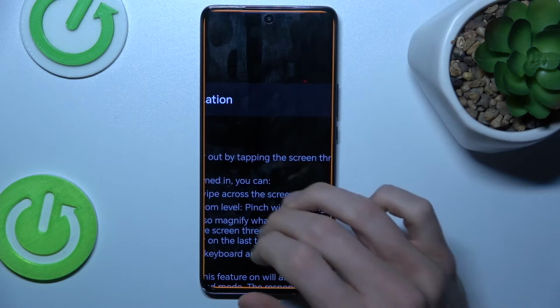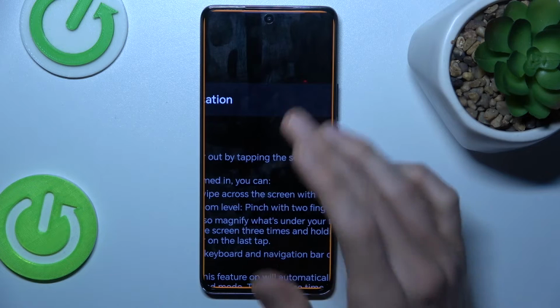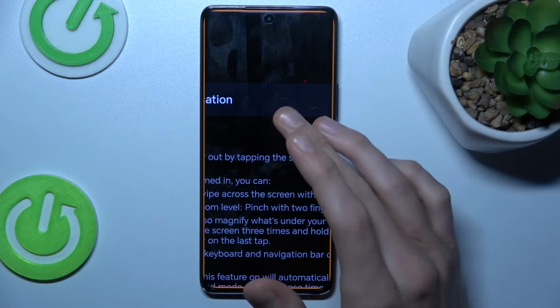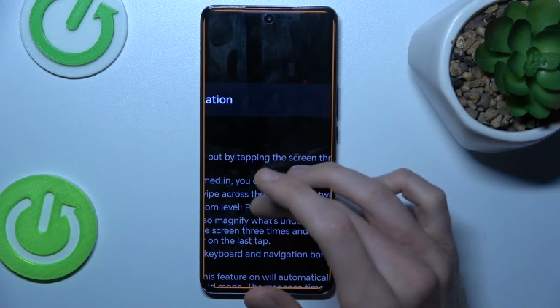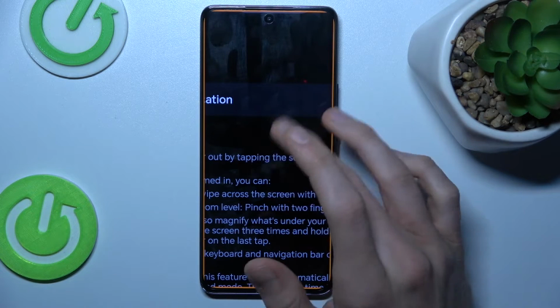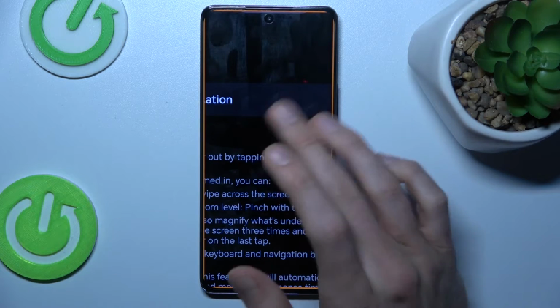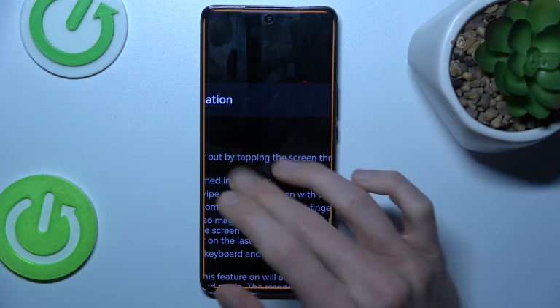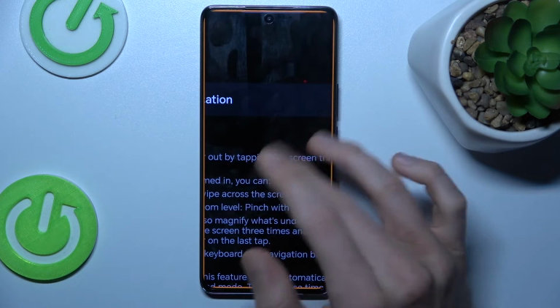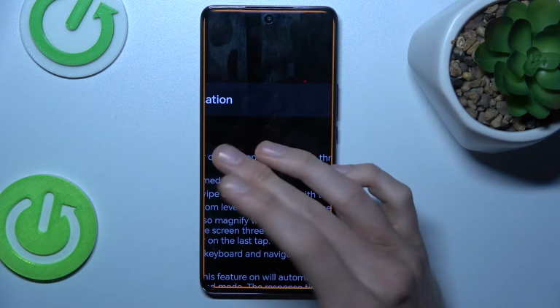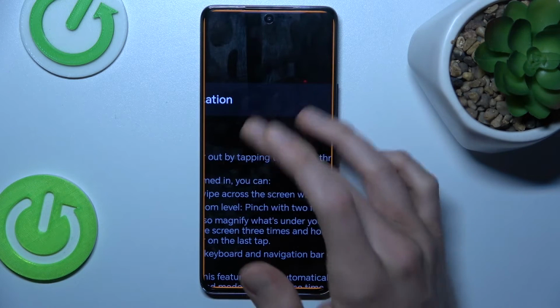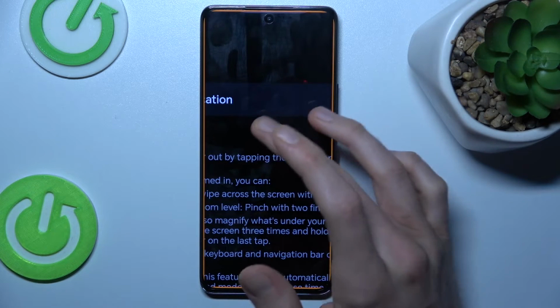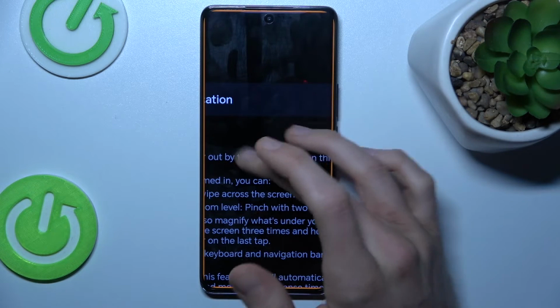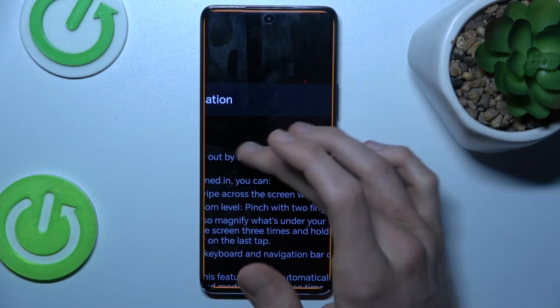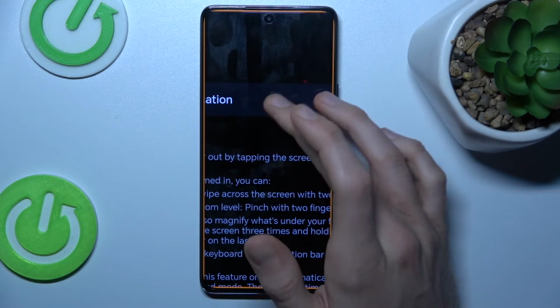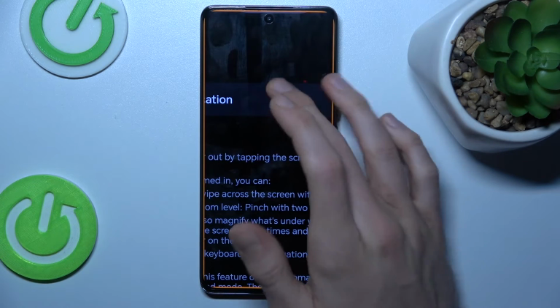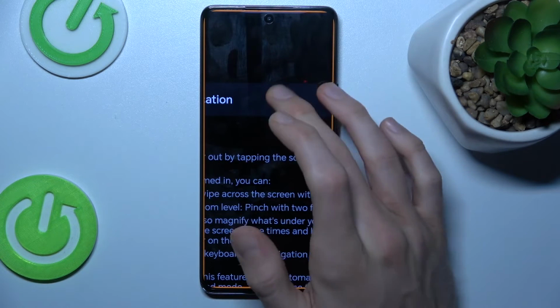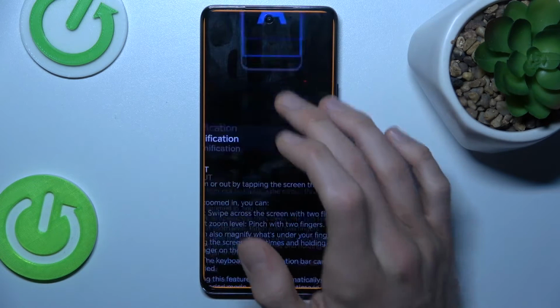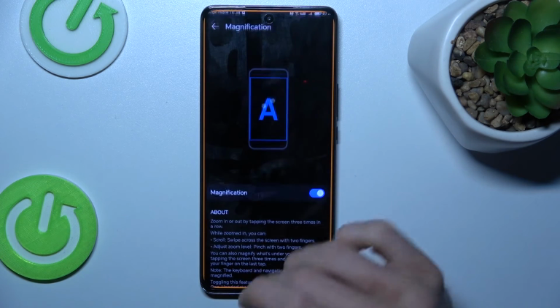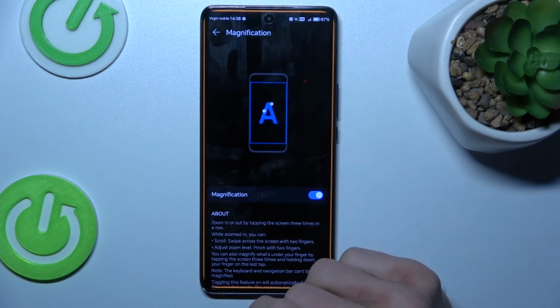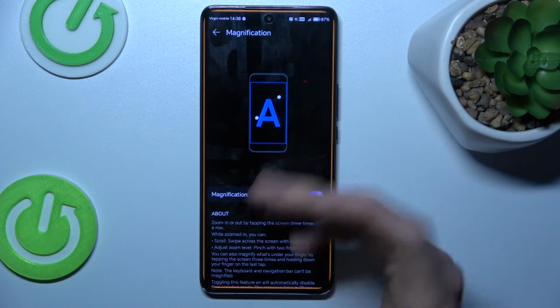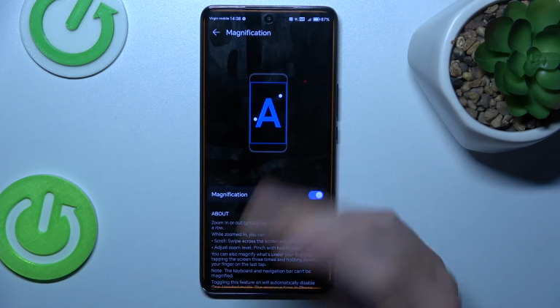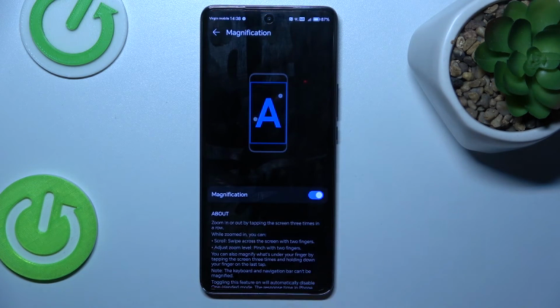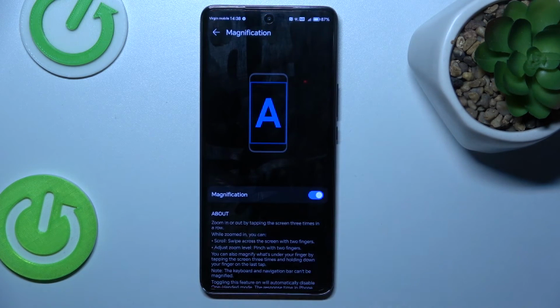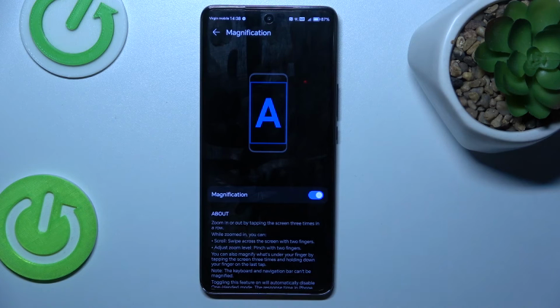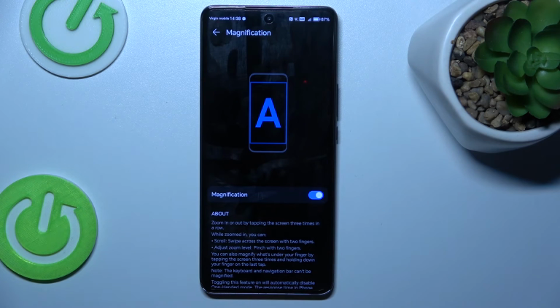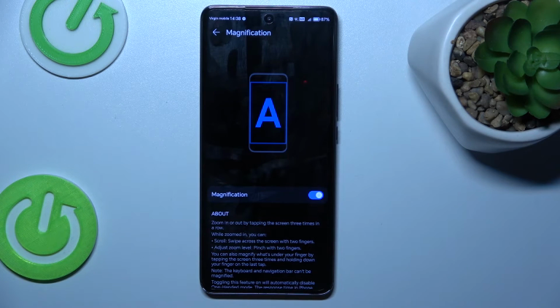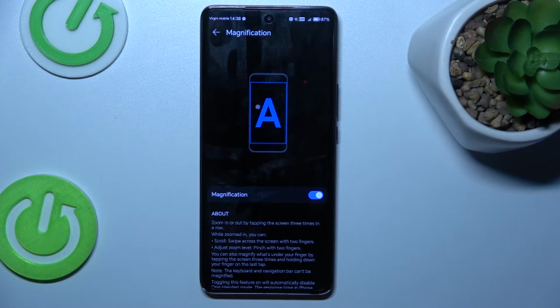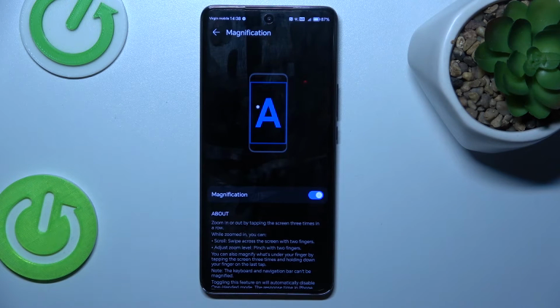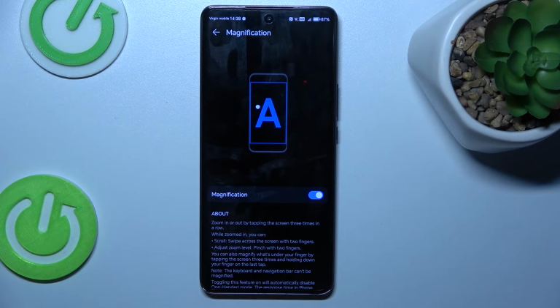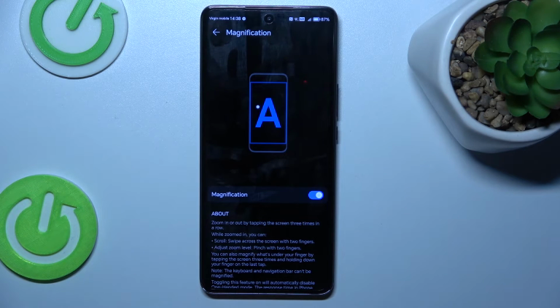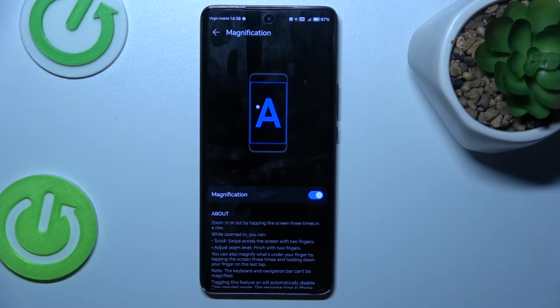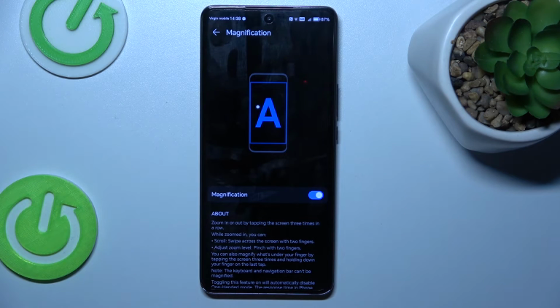To turn it off, we must triple touch again. And that's all — thanks for watching, see you soon, bye!